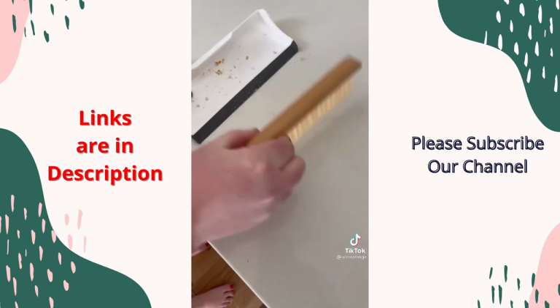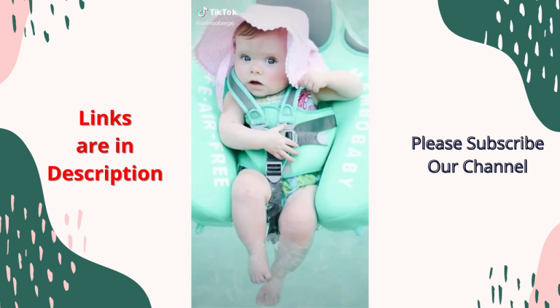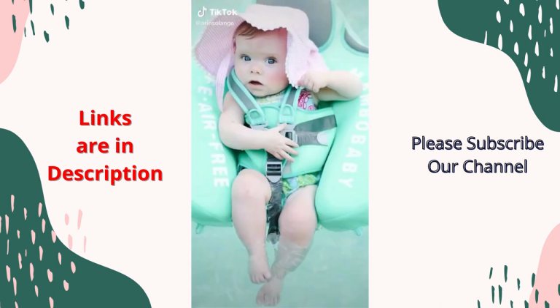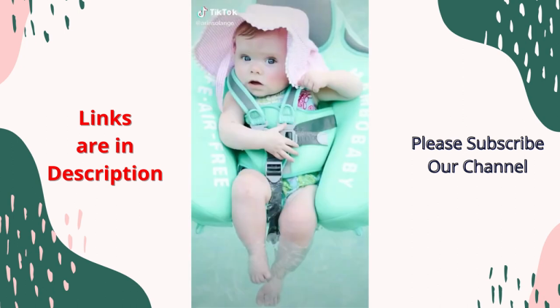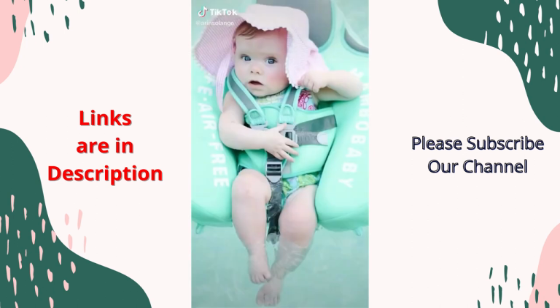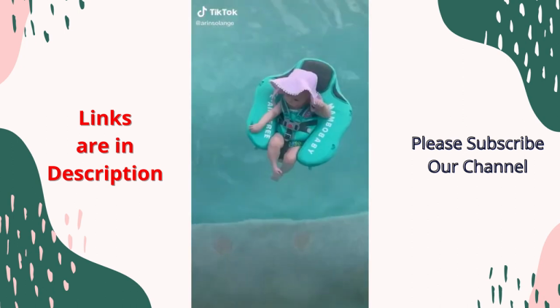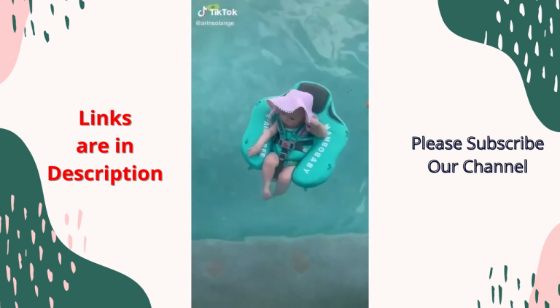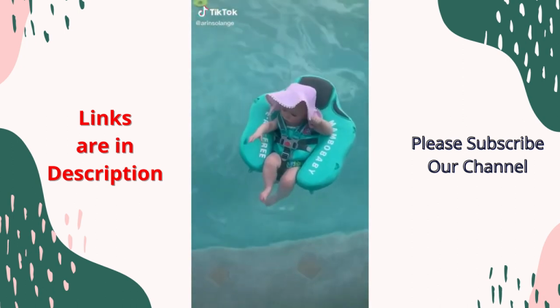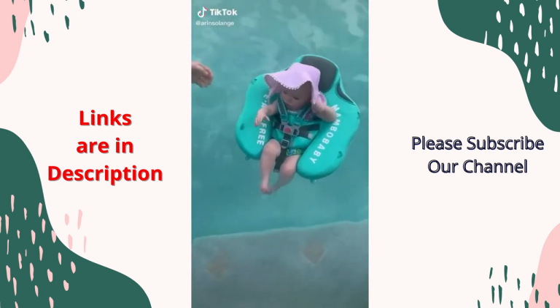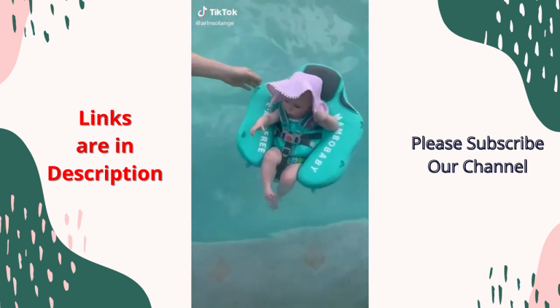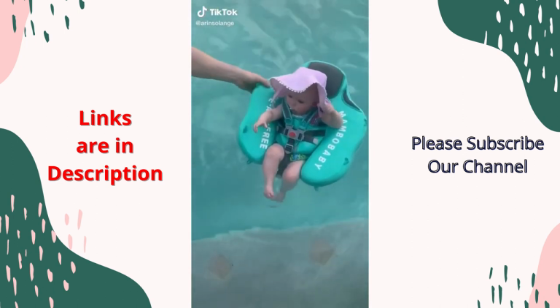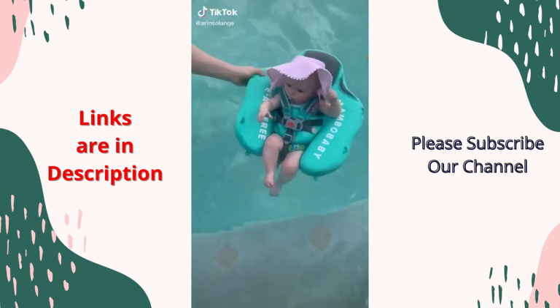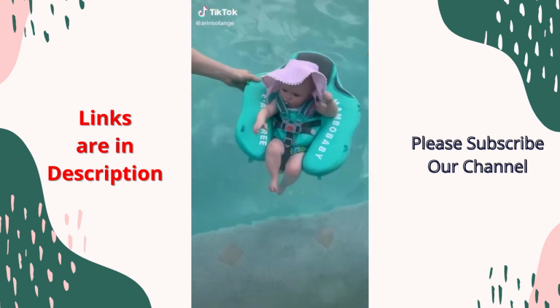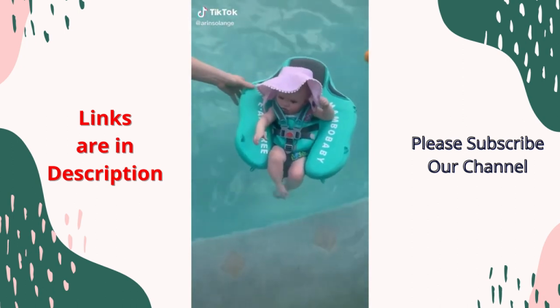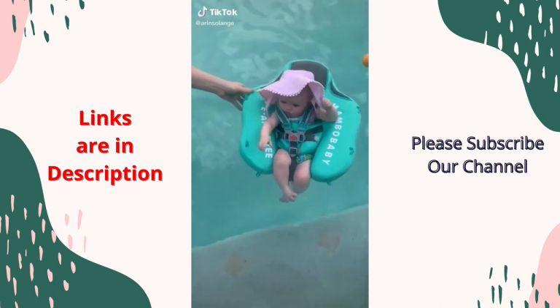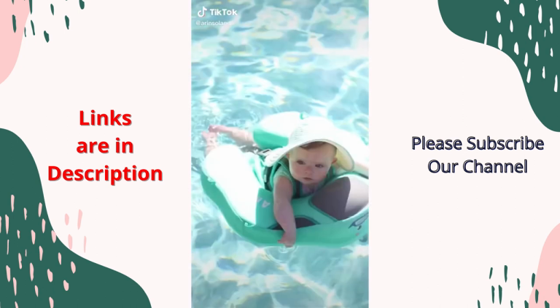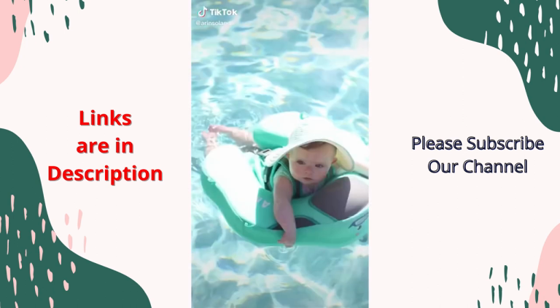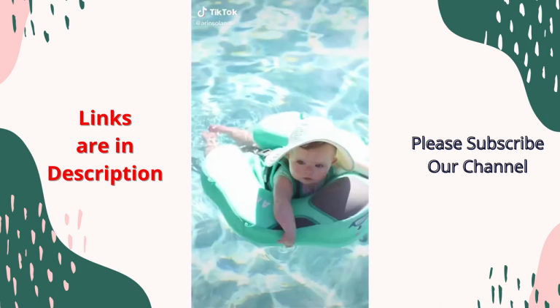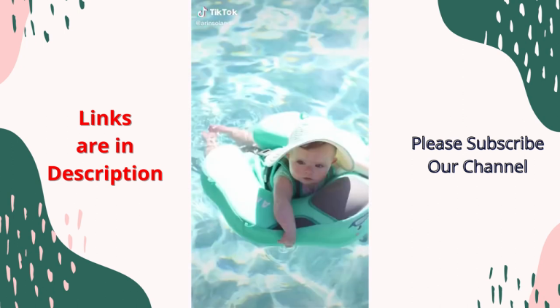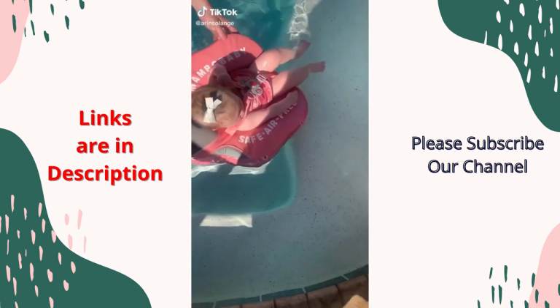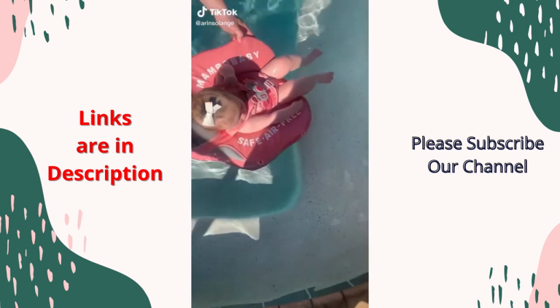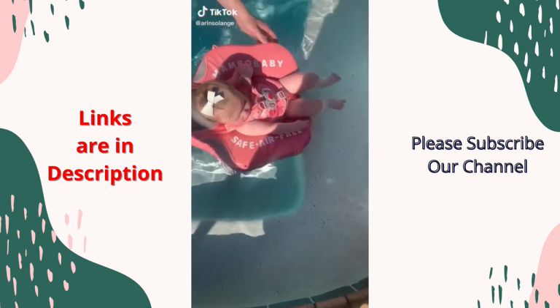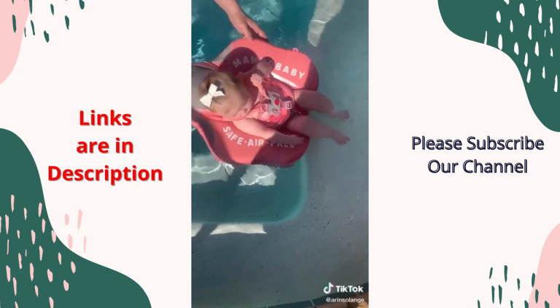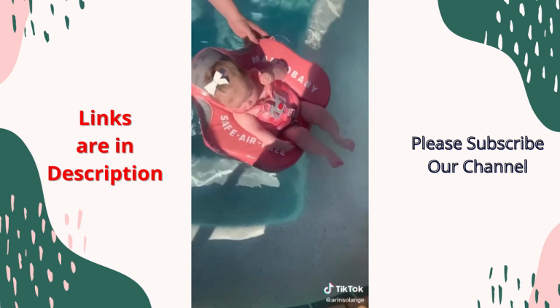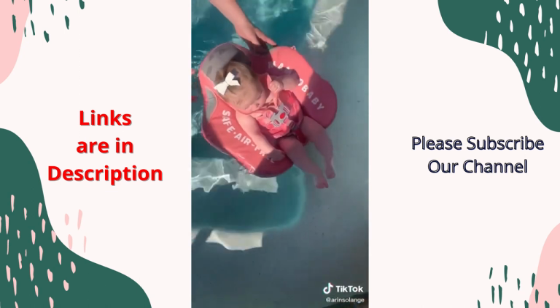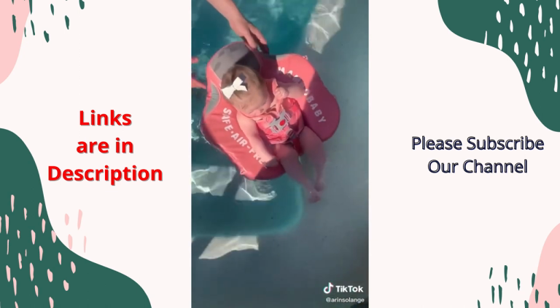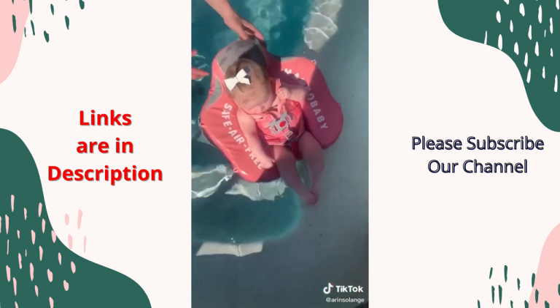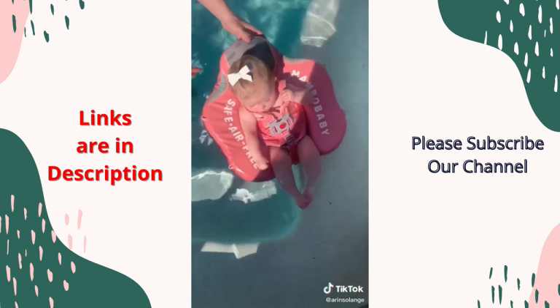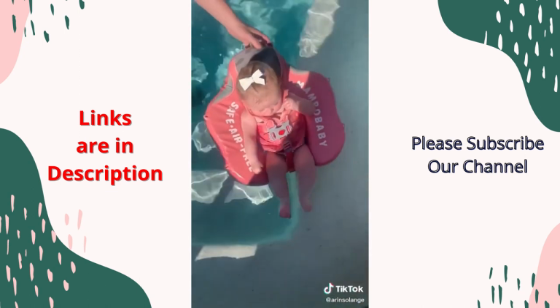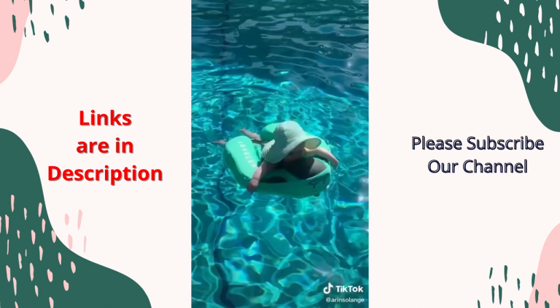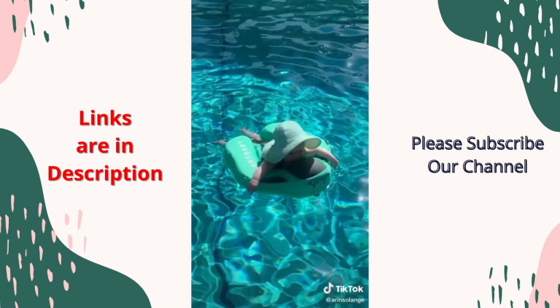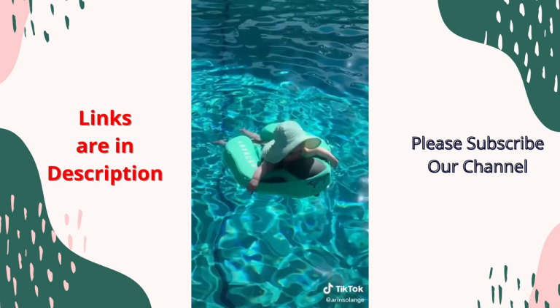With spring break around the corner, I want to share my favorite baby pool float. They can lay on it either way and it is a serious game-changer. It's linked in my bio.